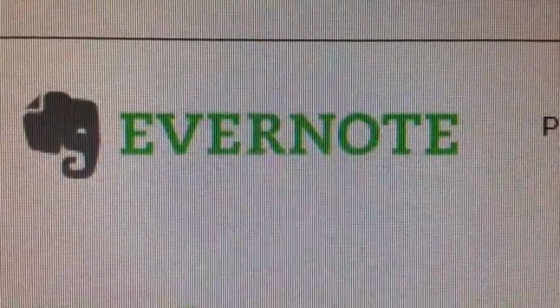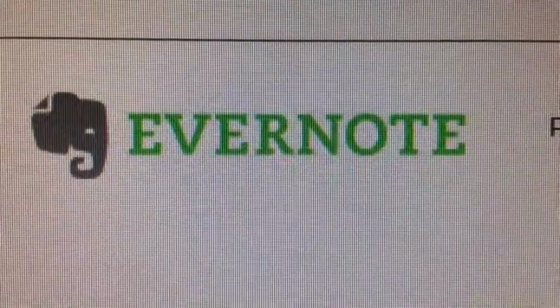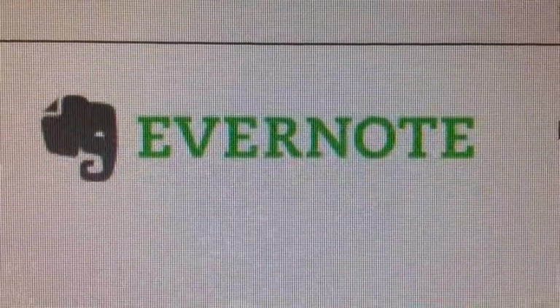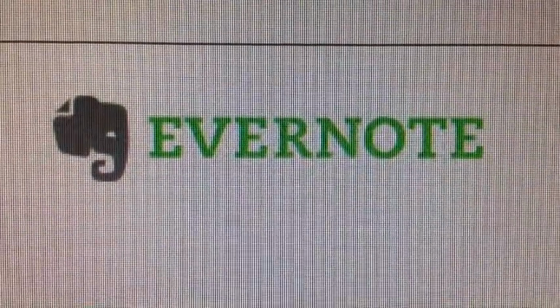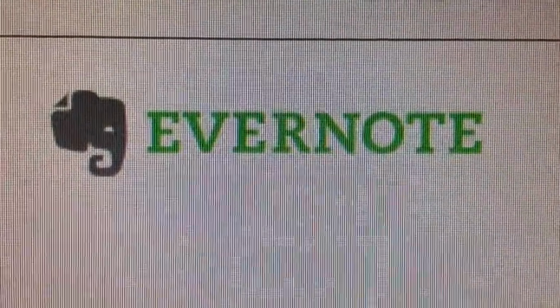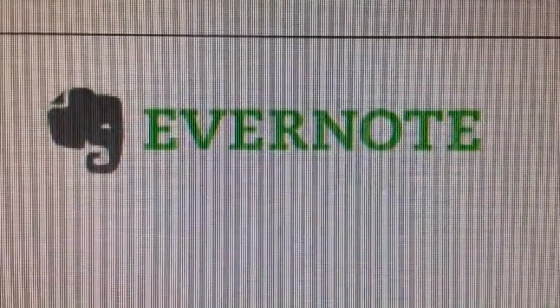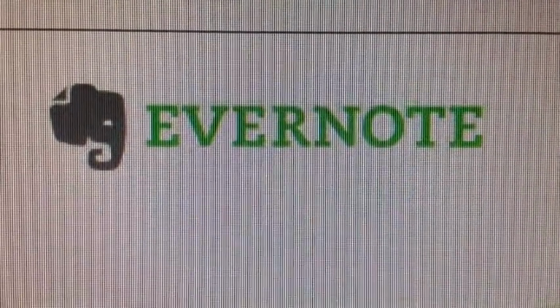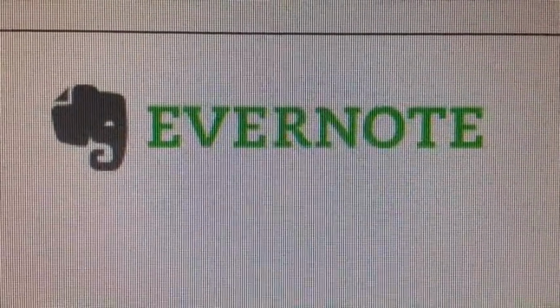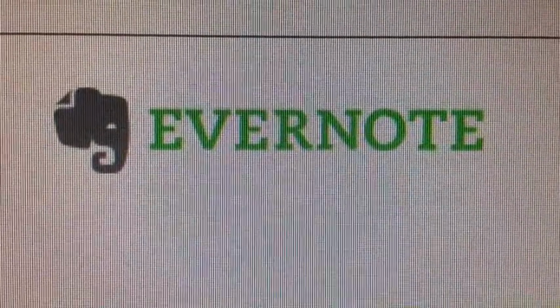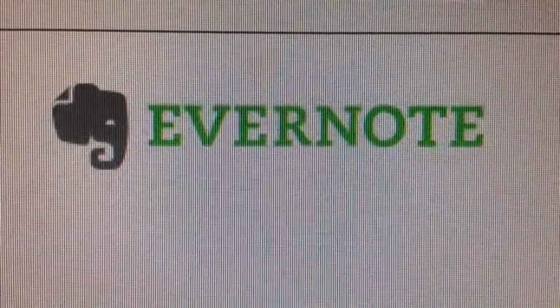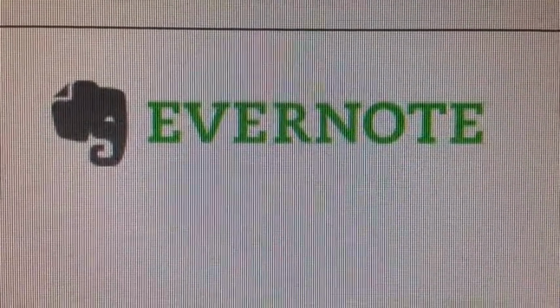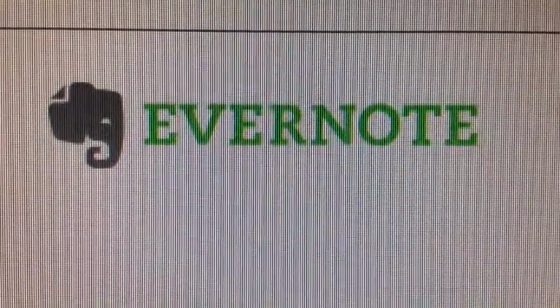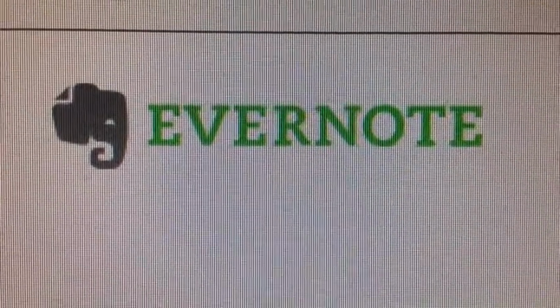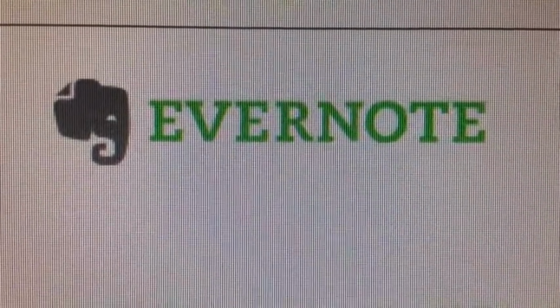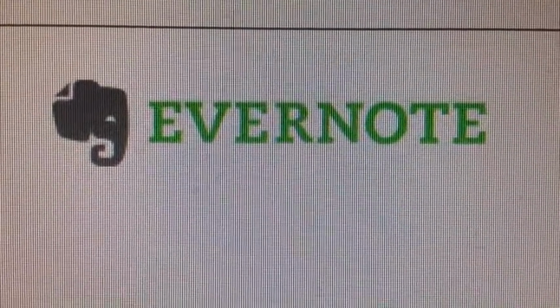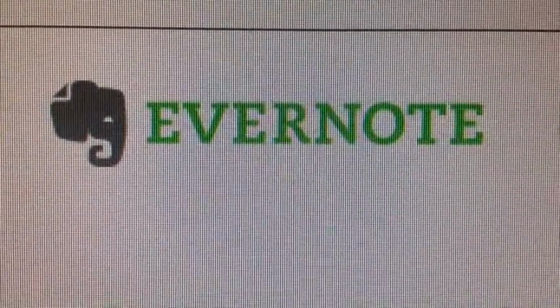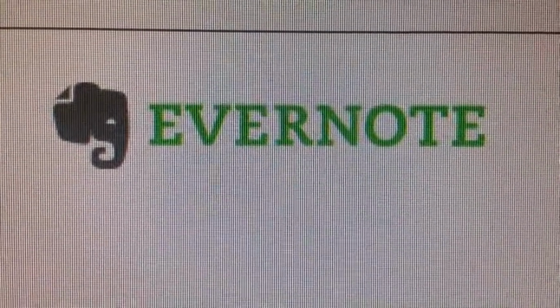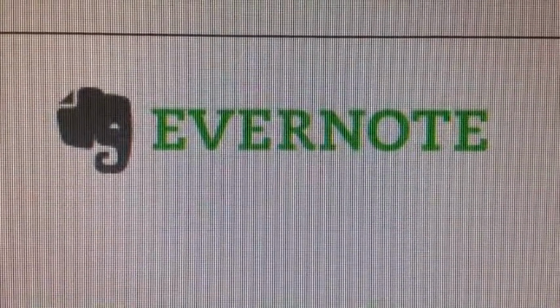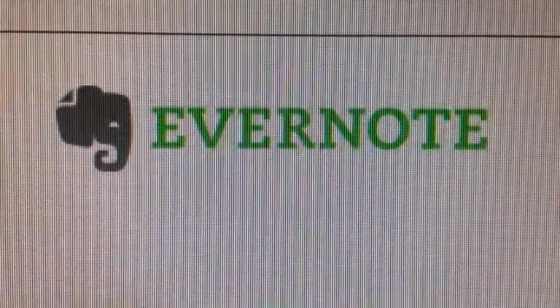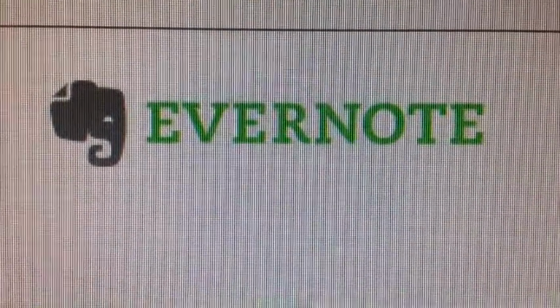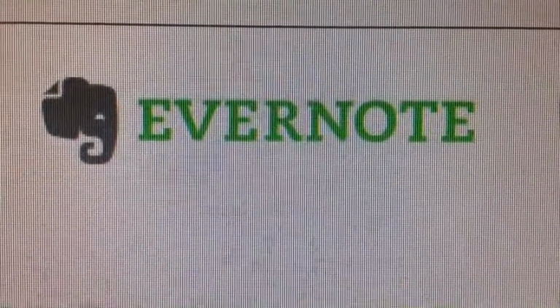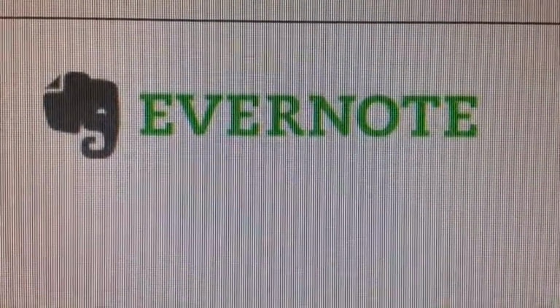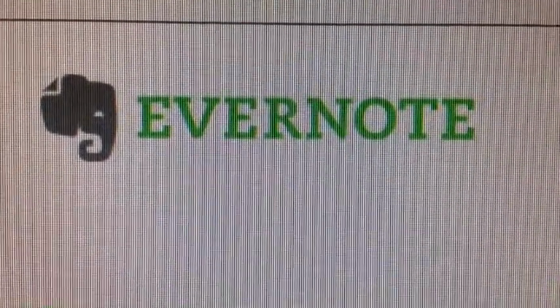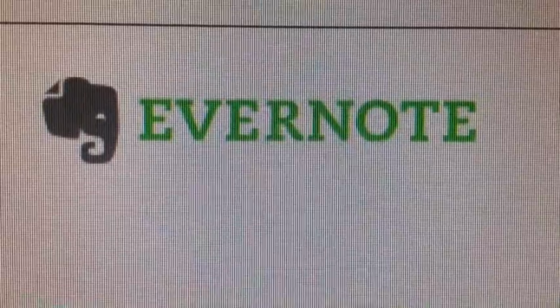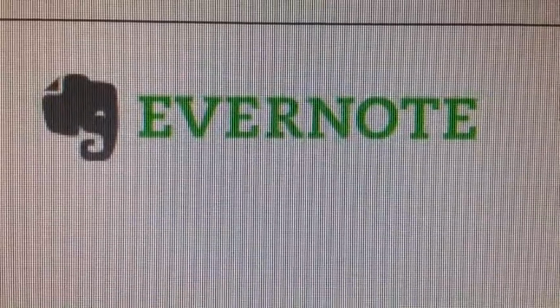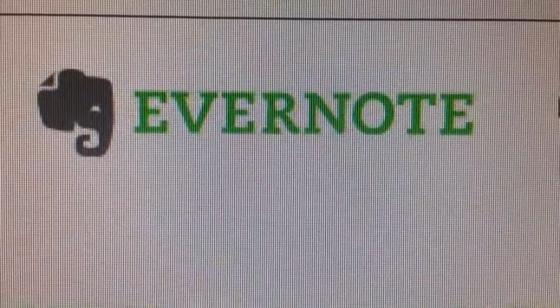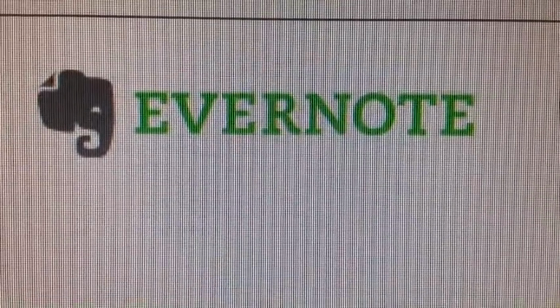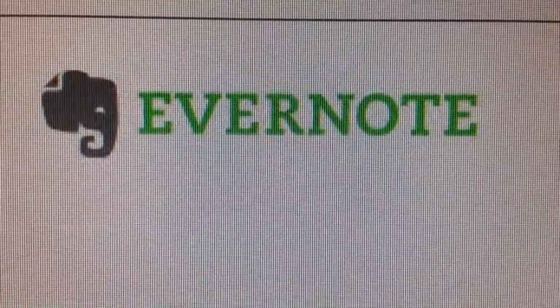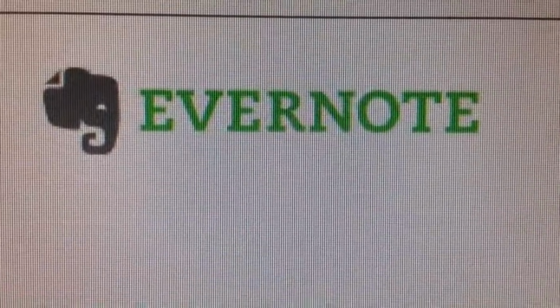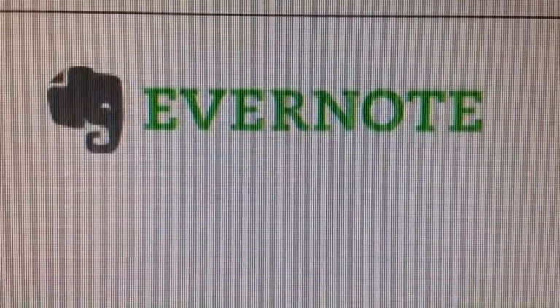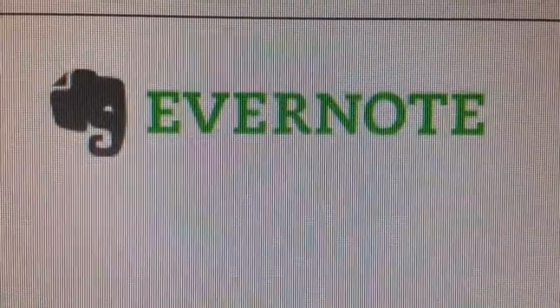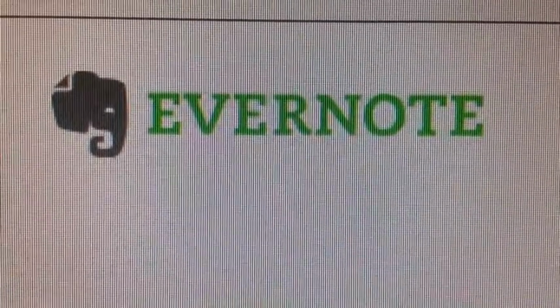This is the name of the program, check it out and see if you like it, thank you.